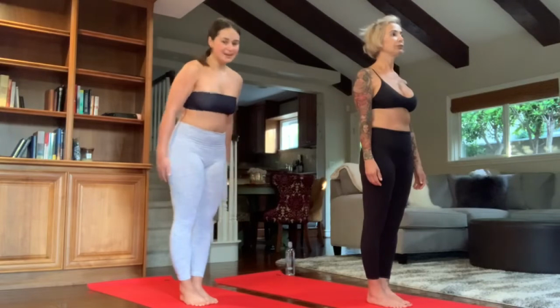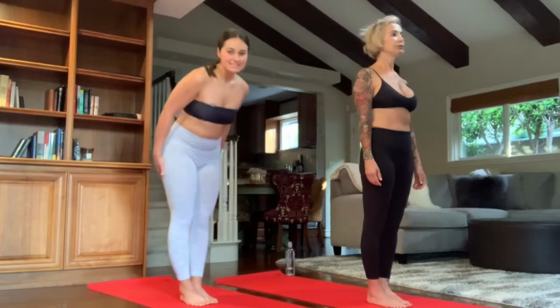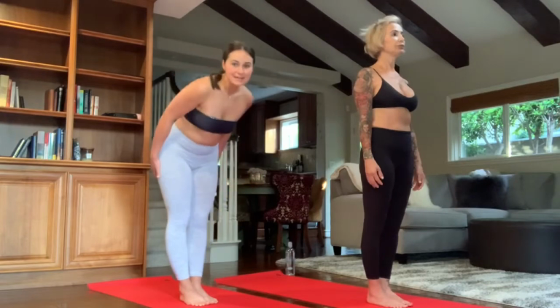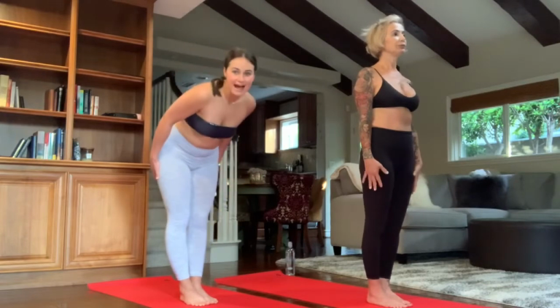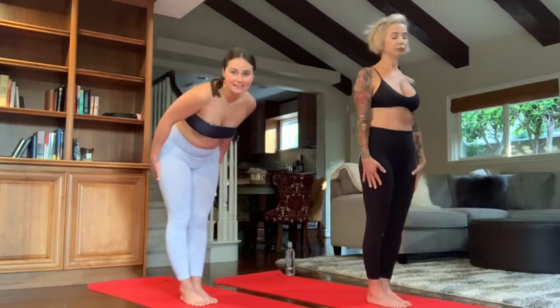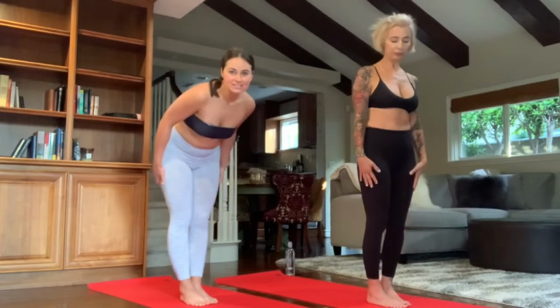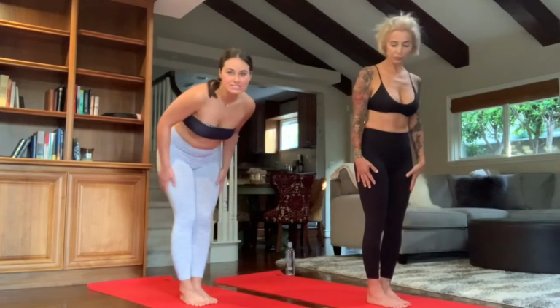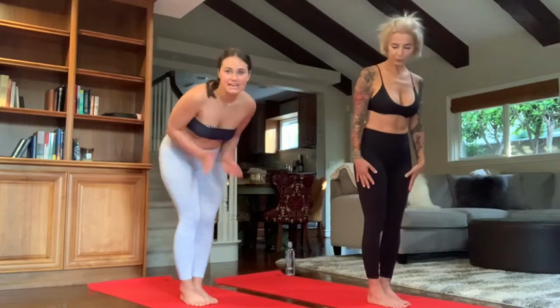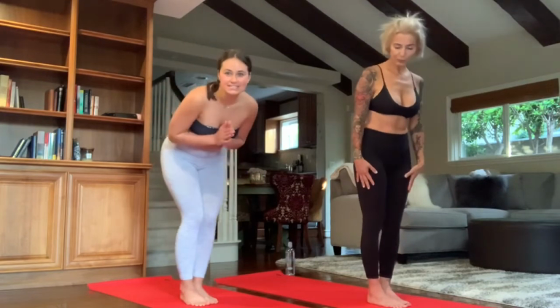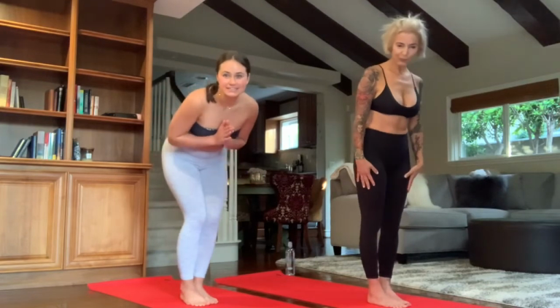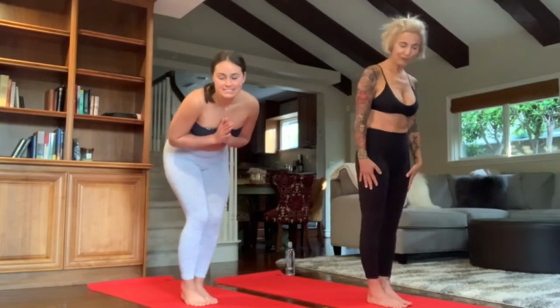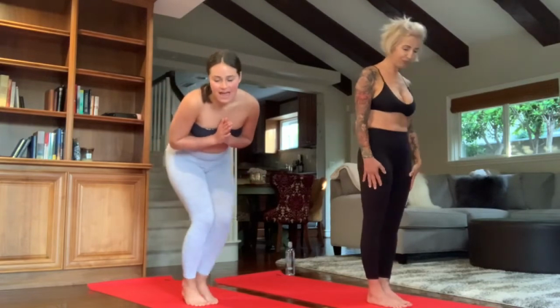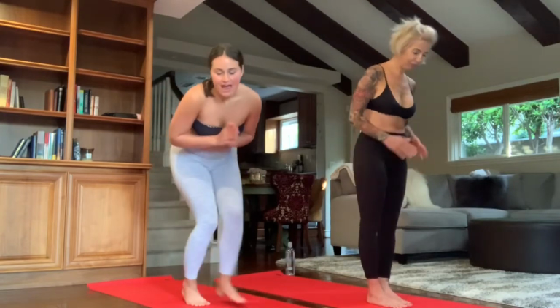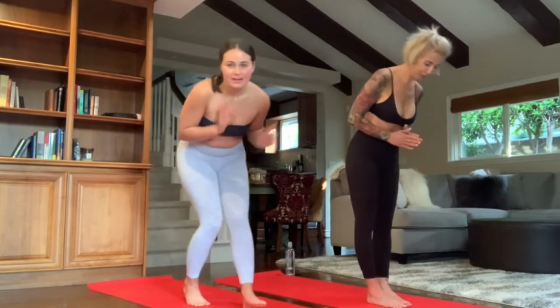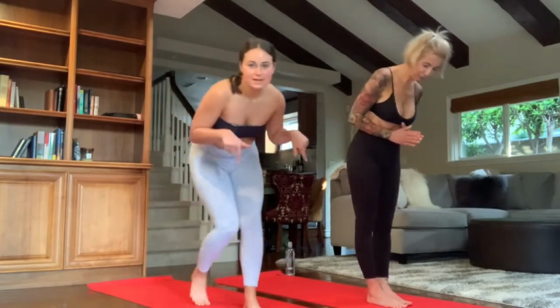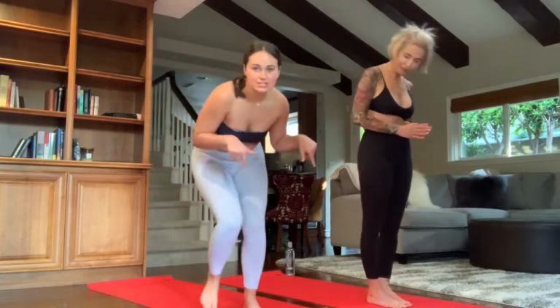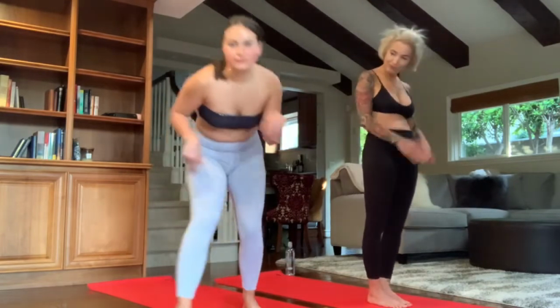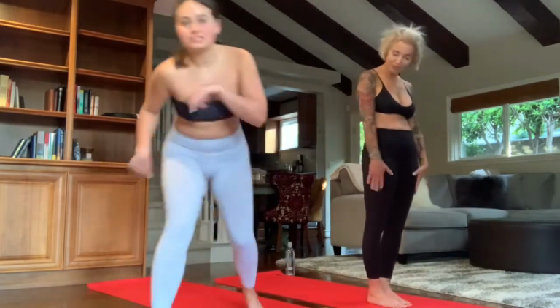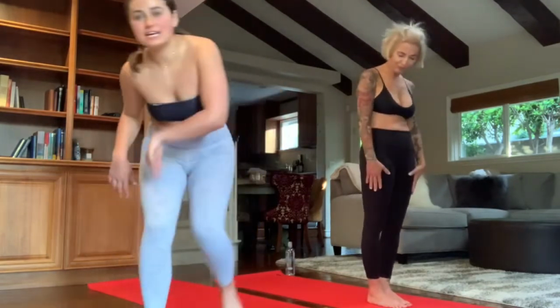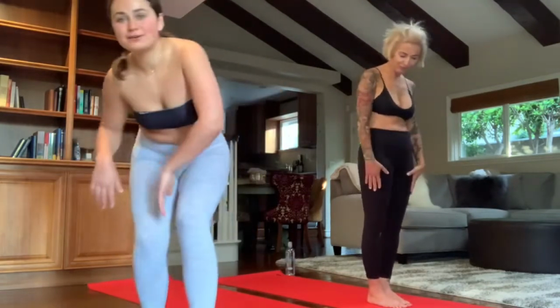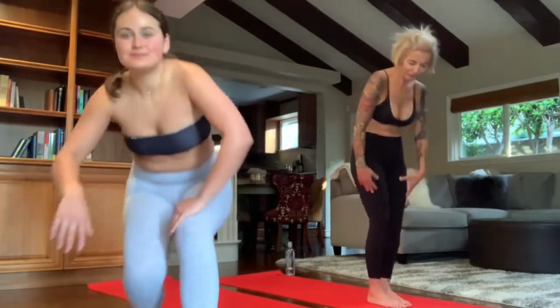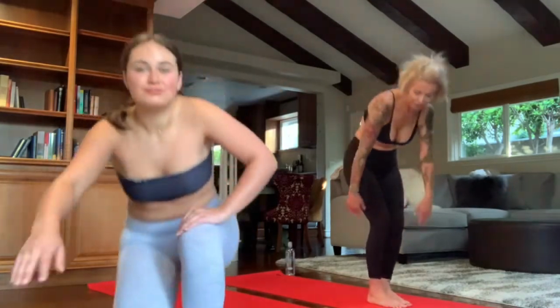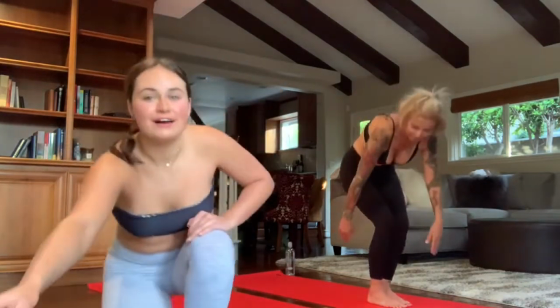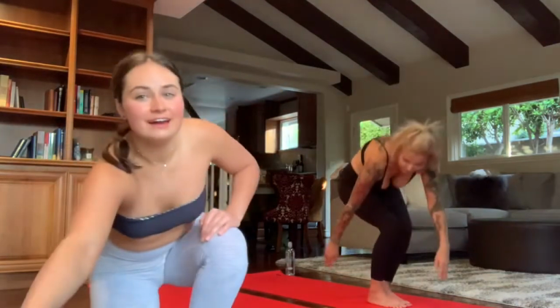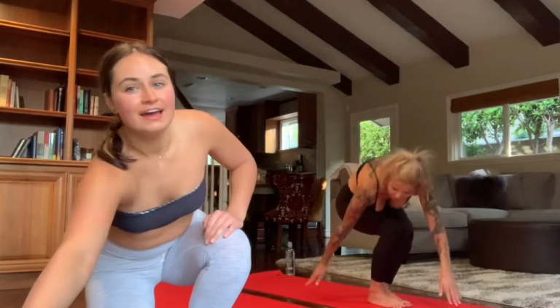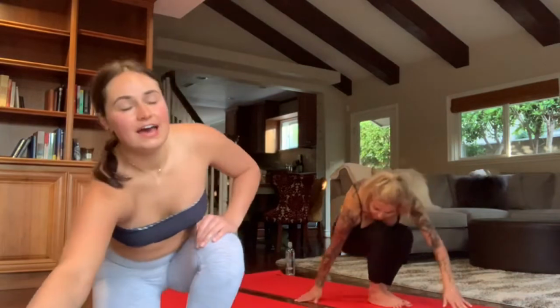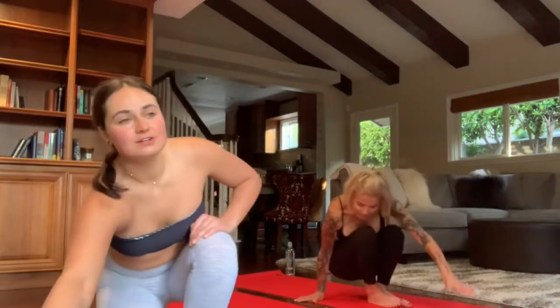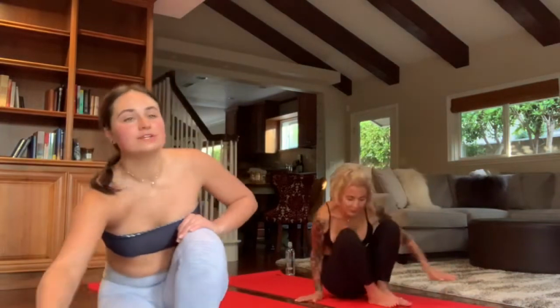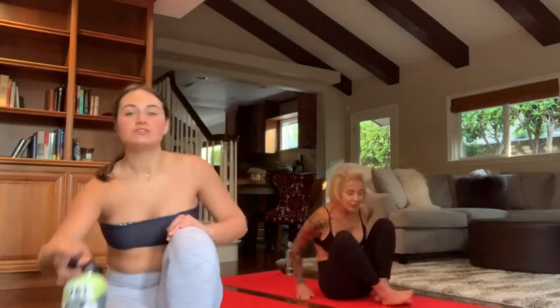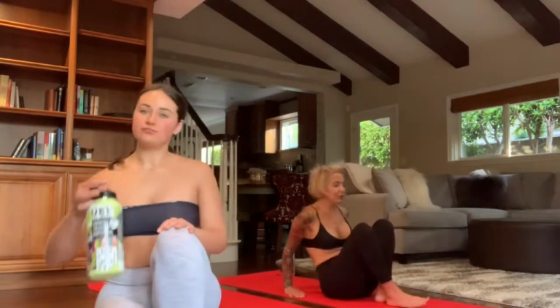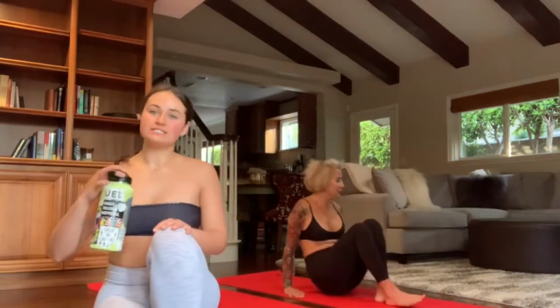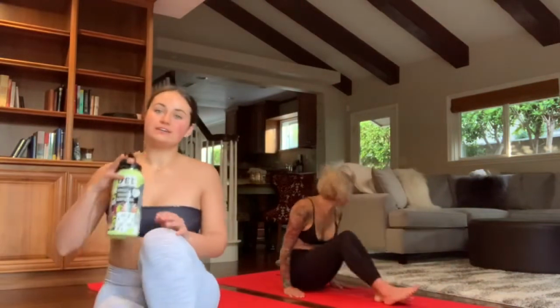Come onto your mat and we'll do a new series. Come onto the floor — take a quick sip of water and we'll go into the floor series.